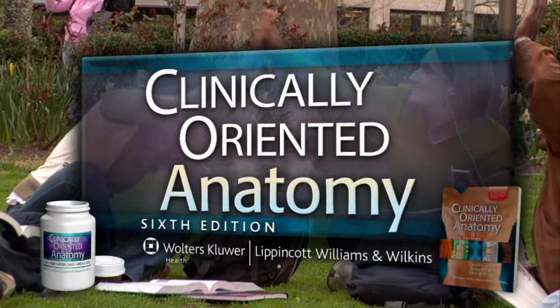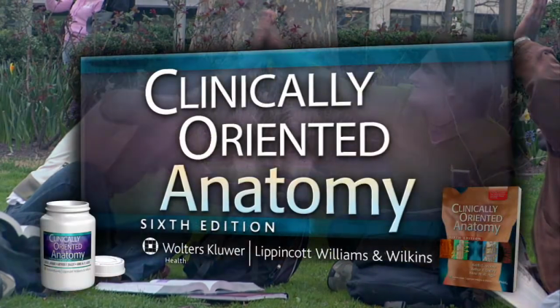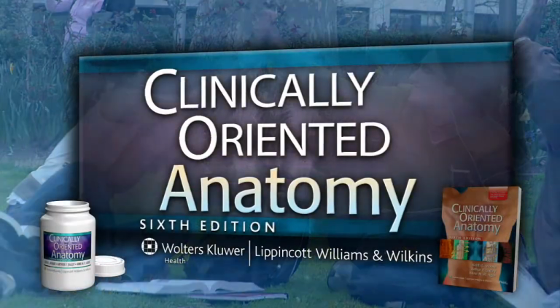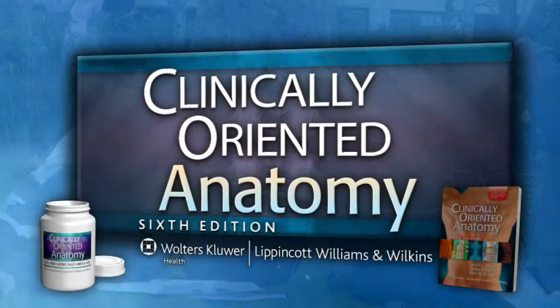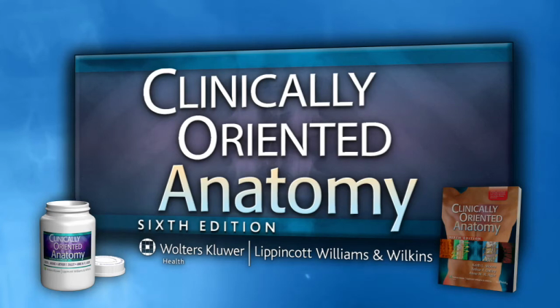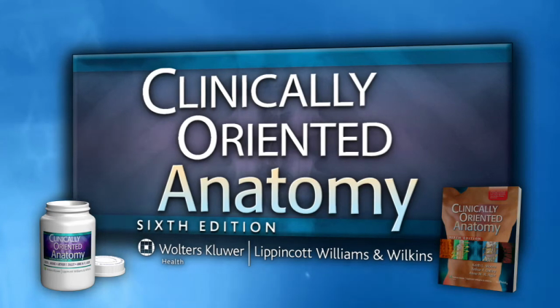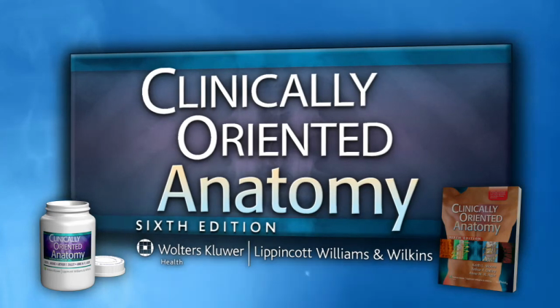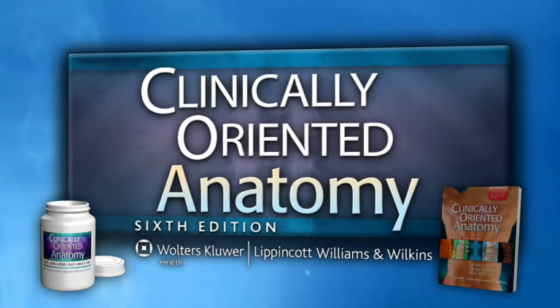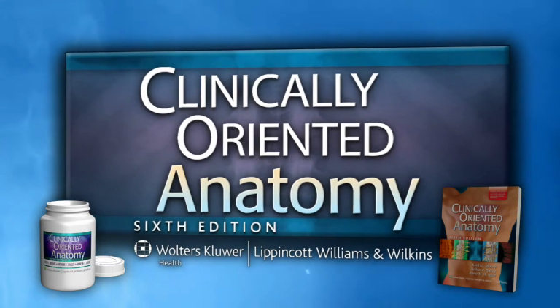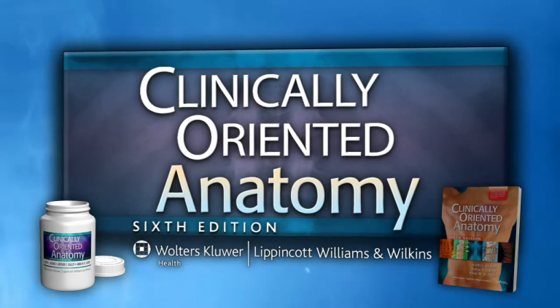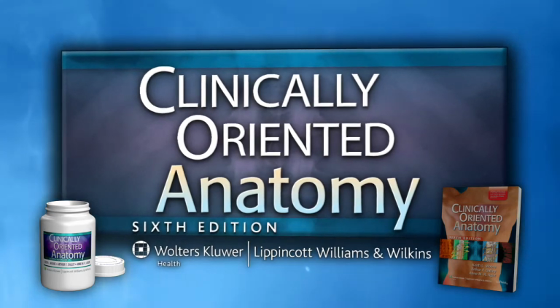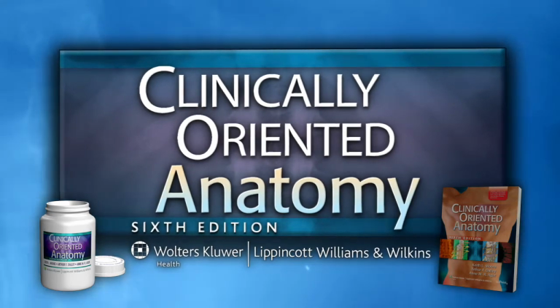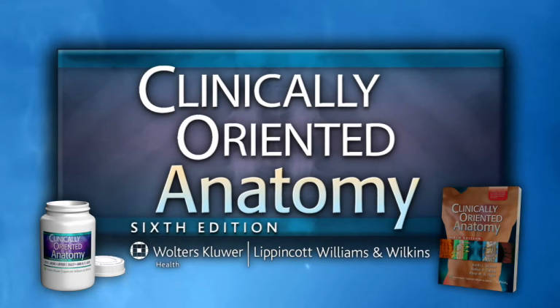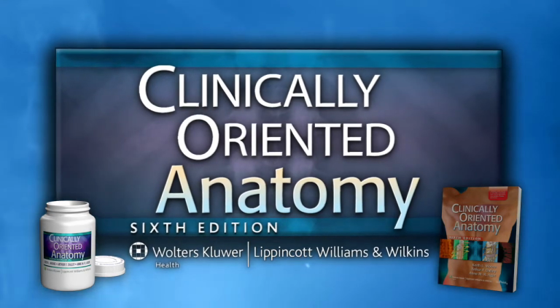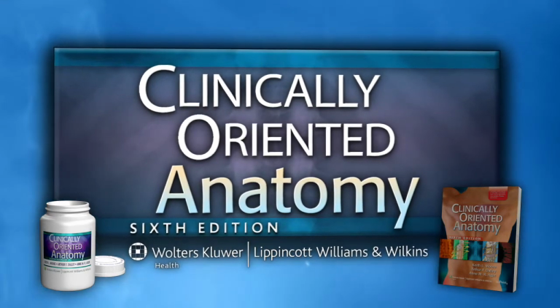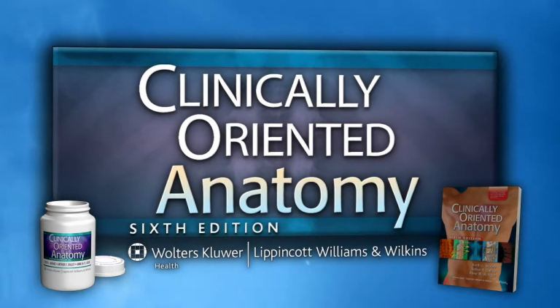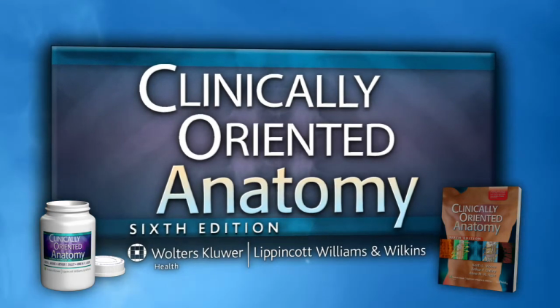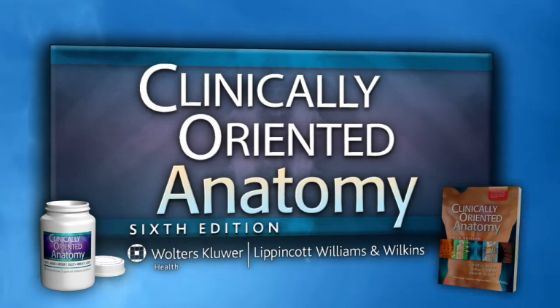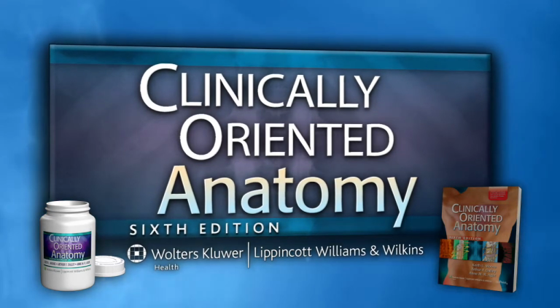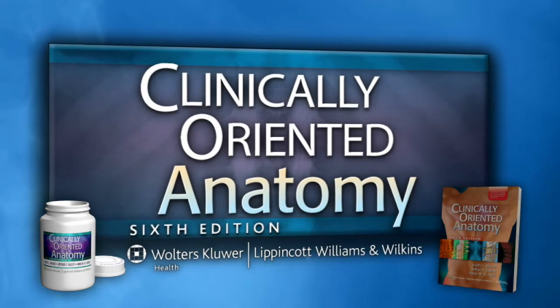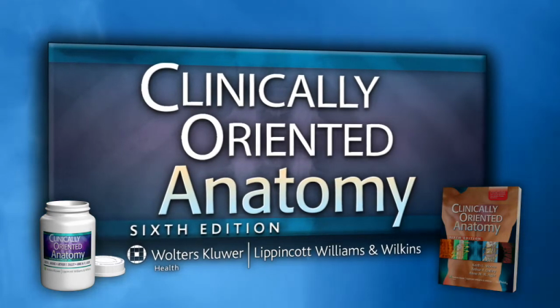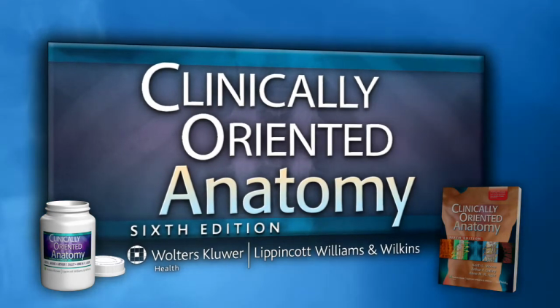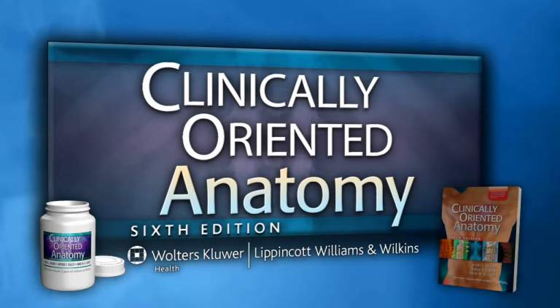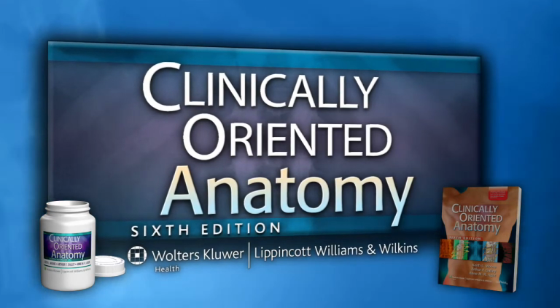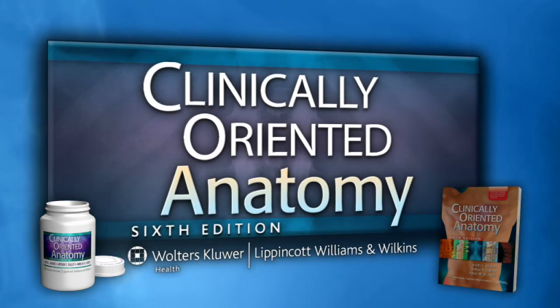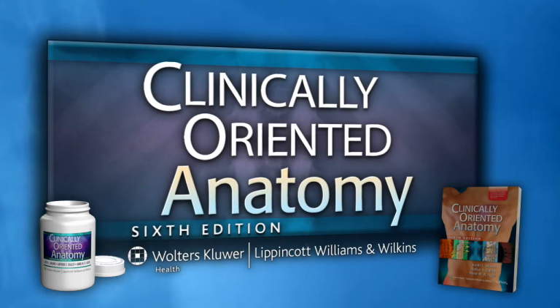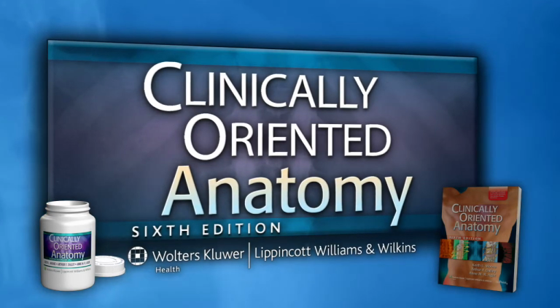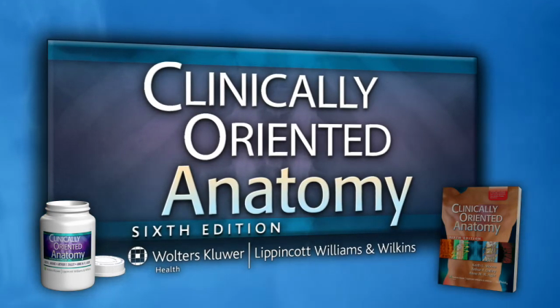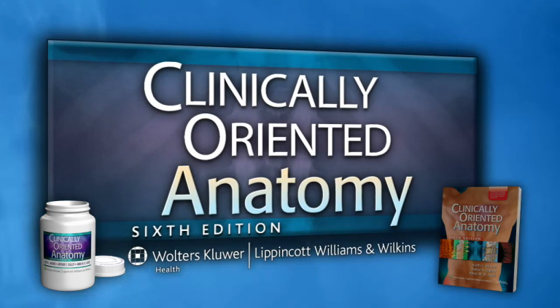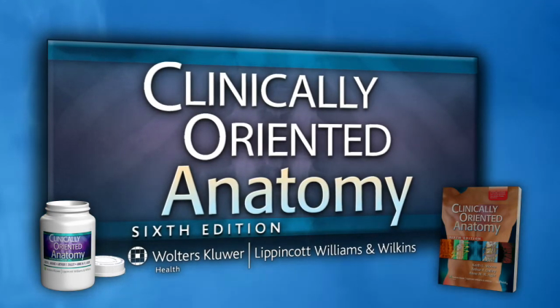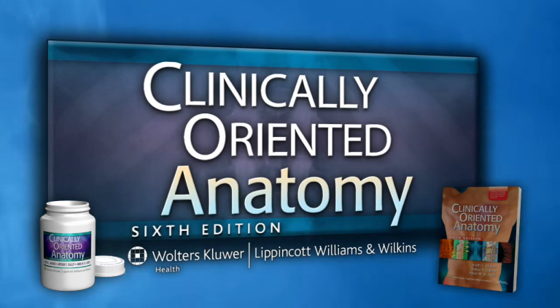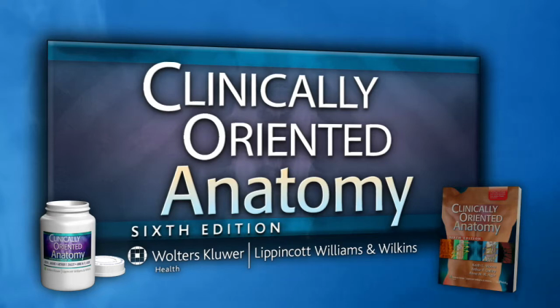Clinically Oriented Anatomy — preparing today's medical students for tomorrow's clinical practice.